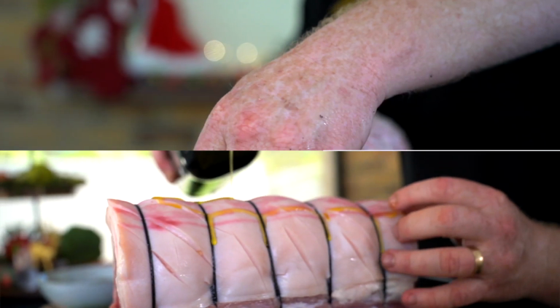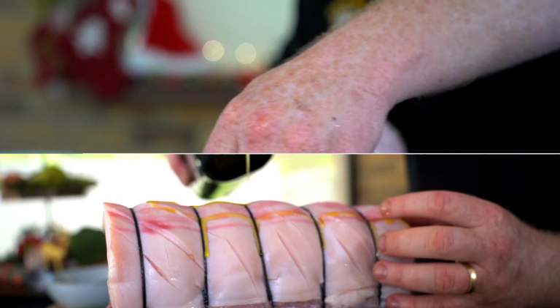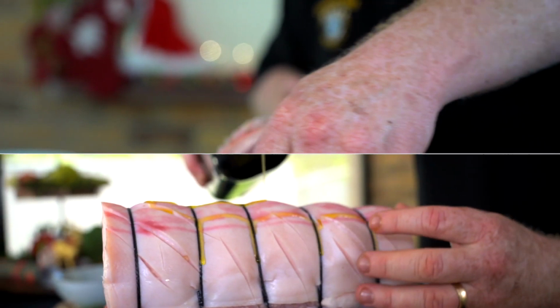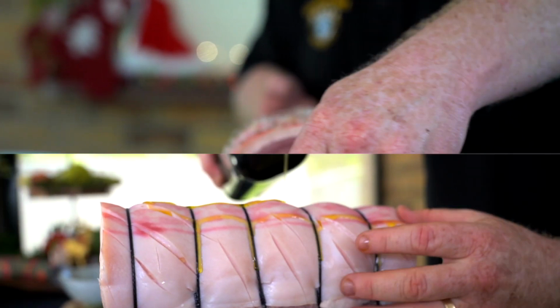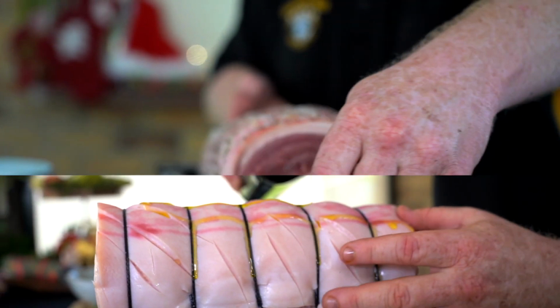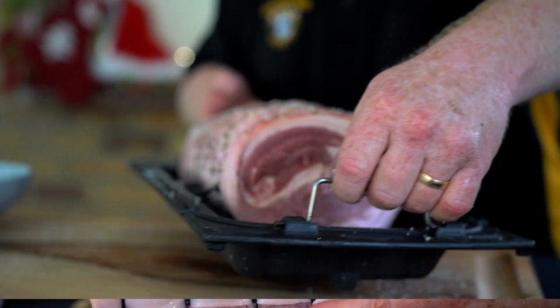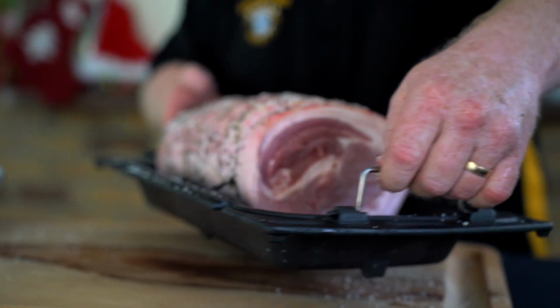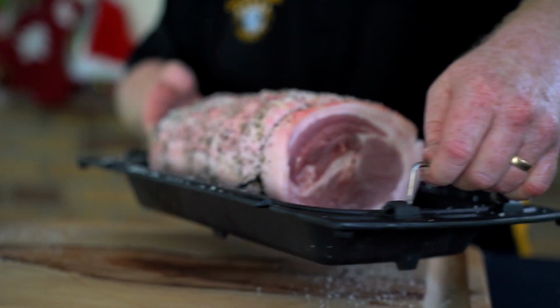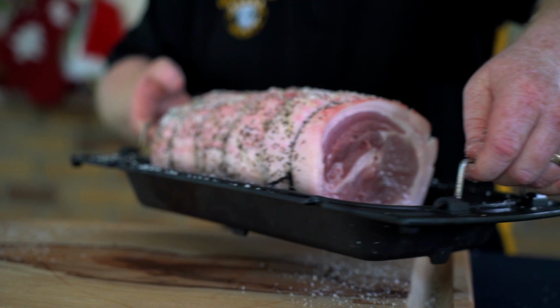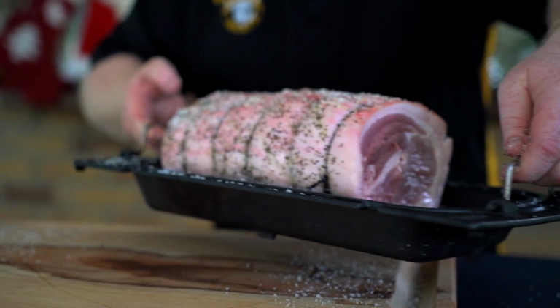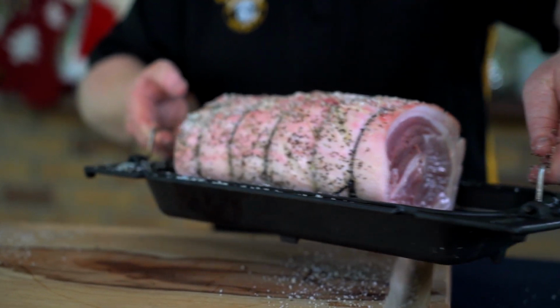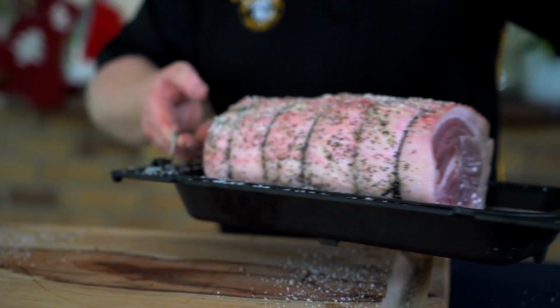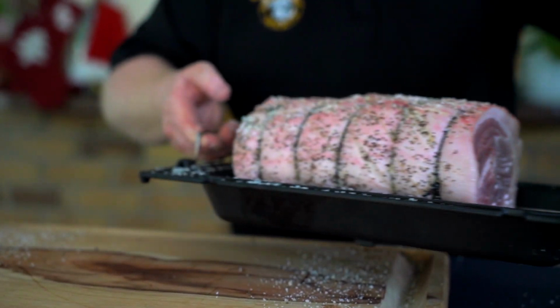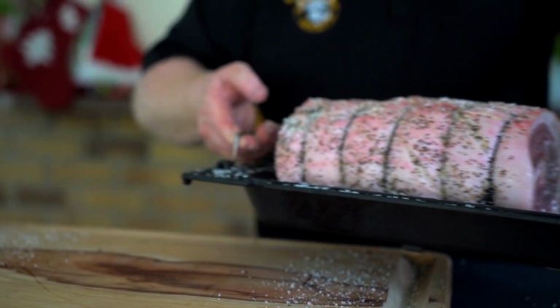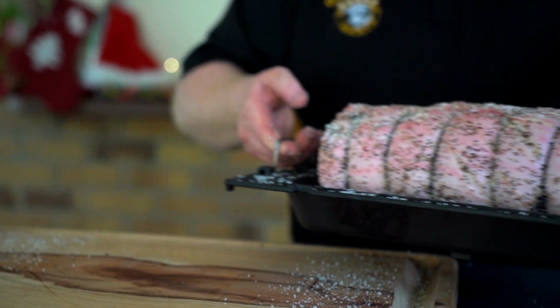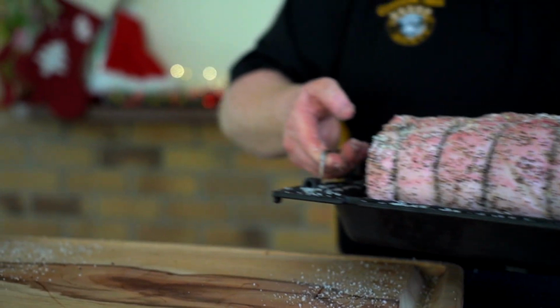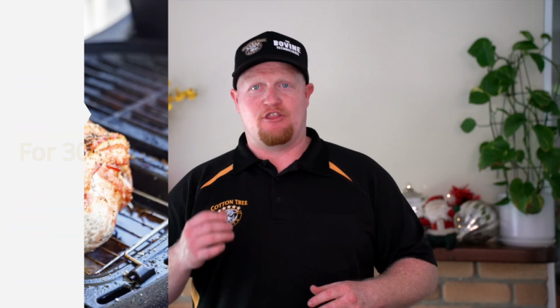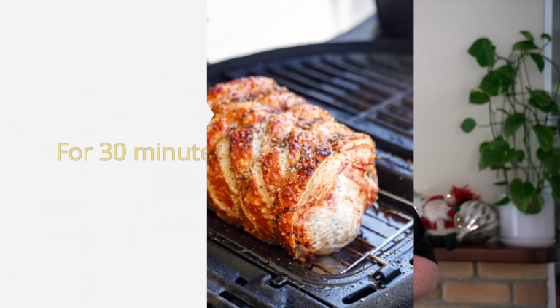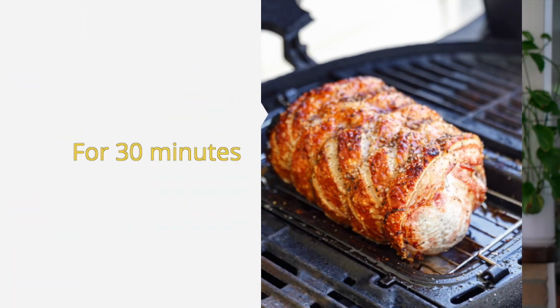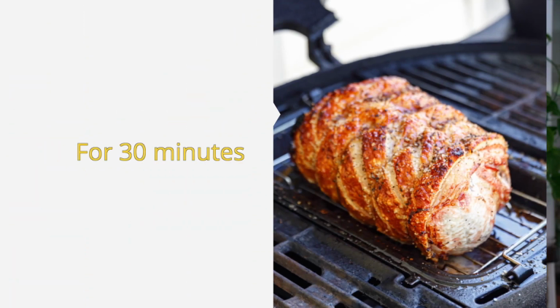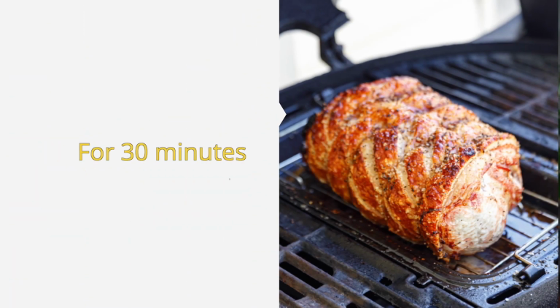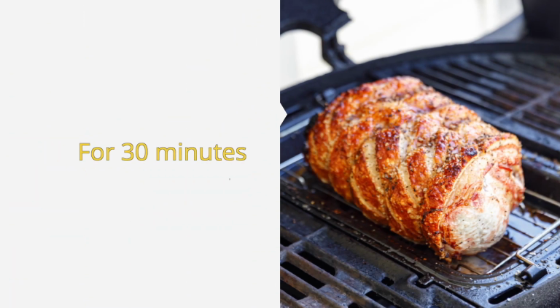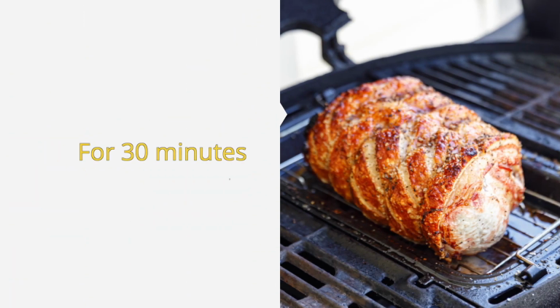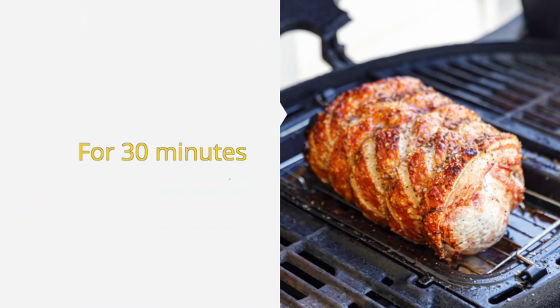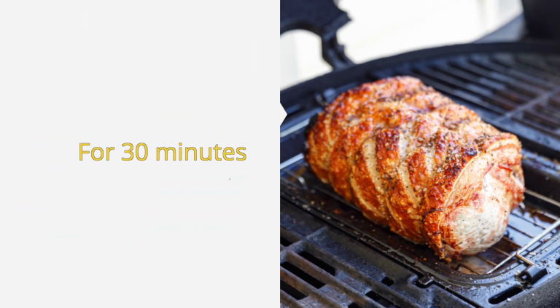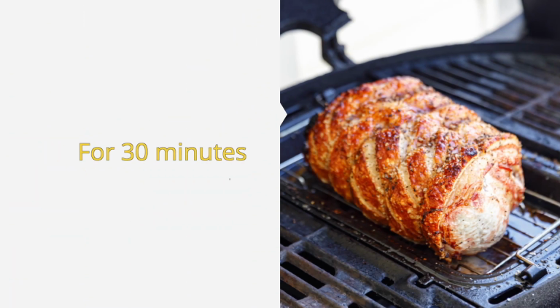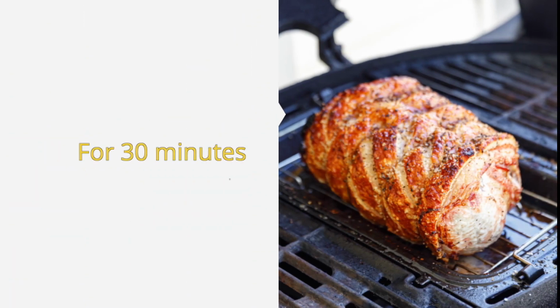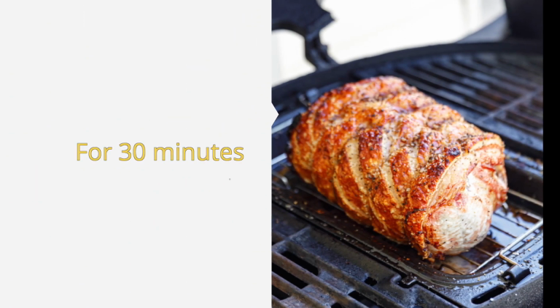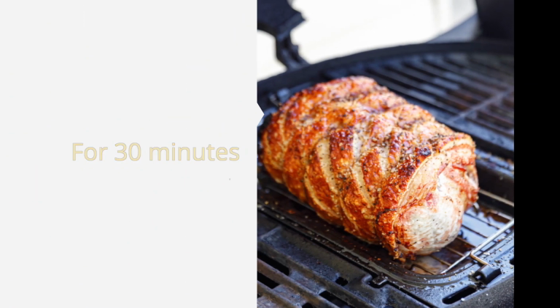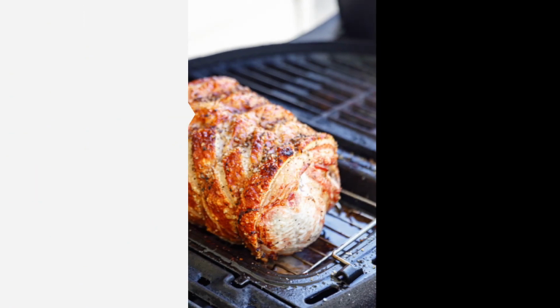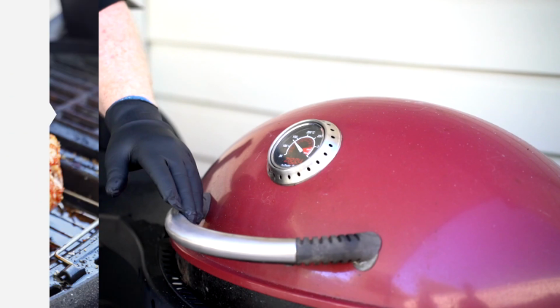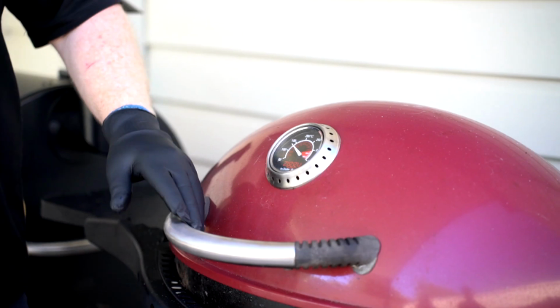Place your pork roast in the oven at 220 degrees for 30 minutes. This should get the crackling looking nice and golden.